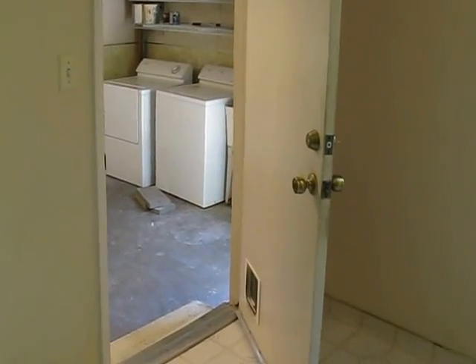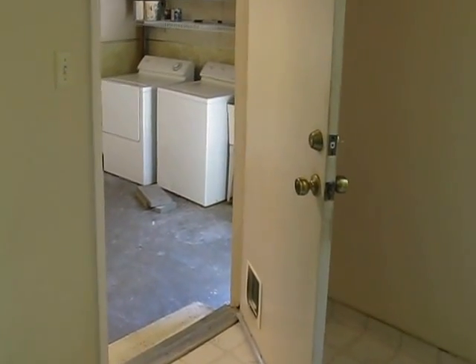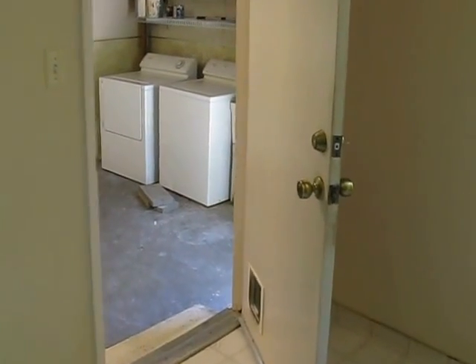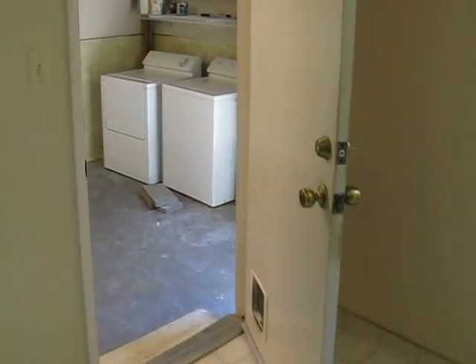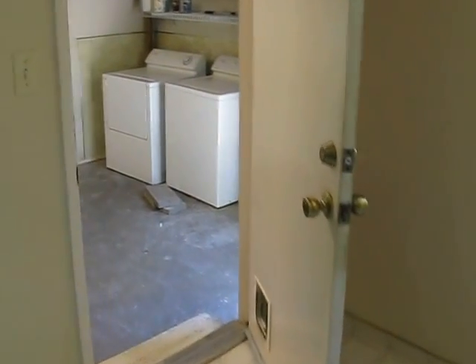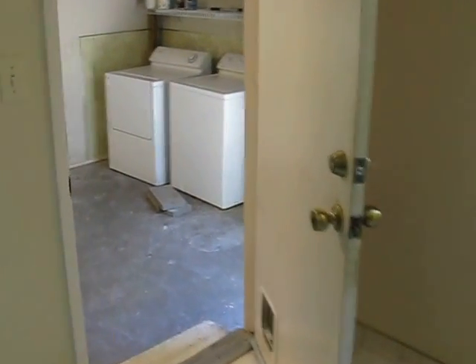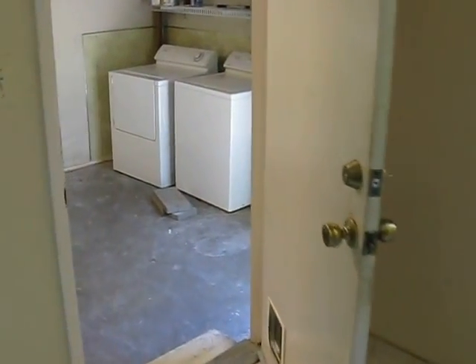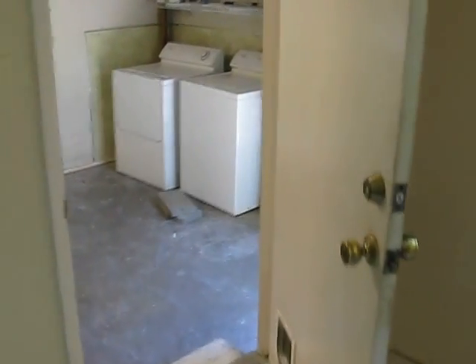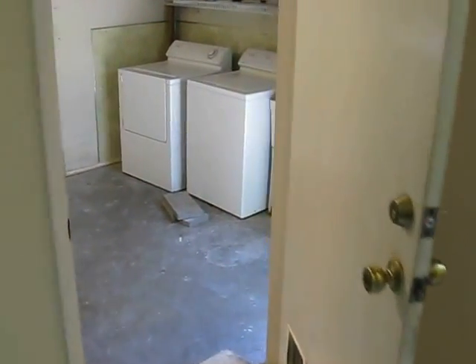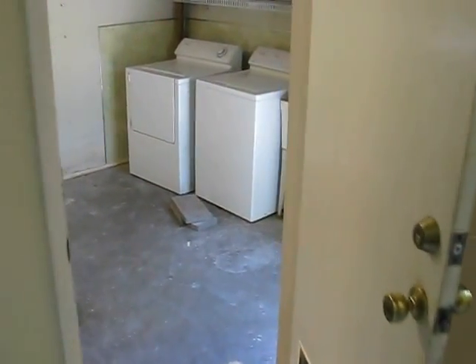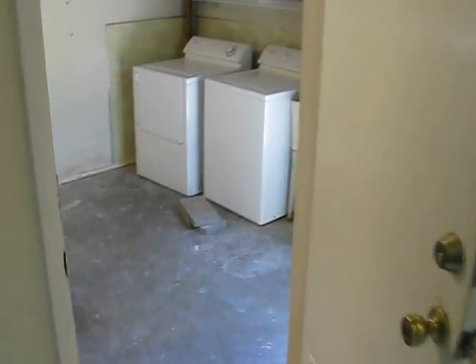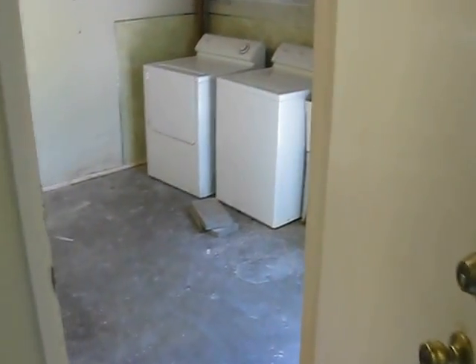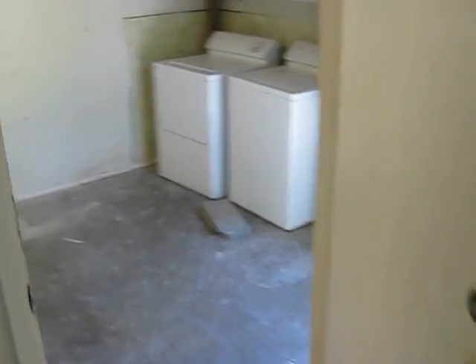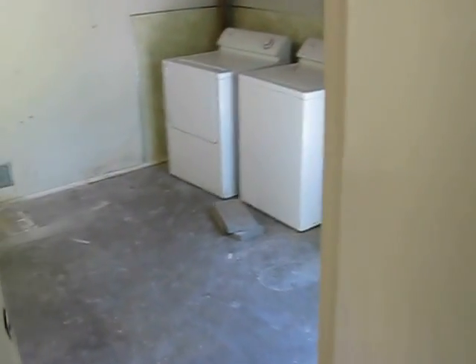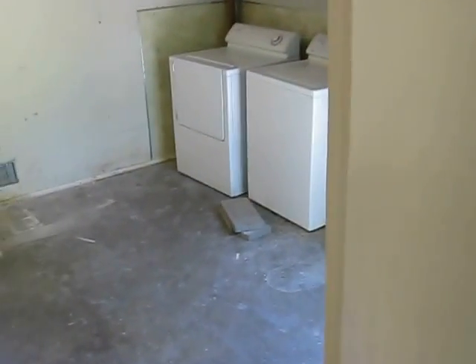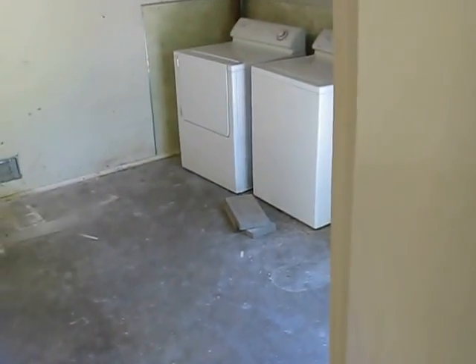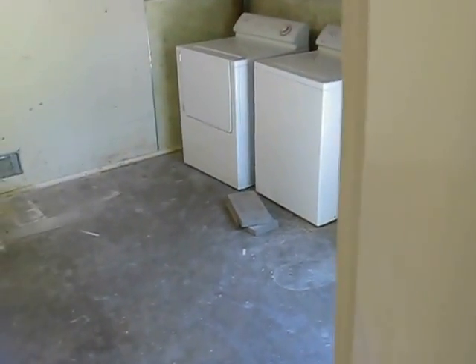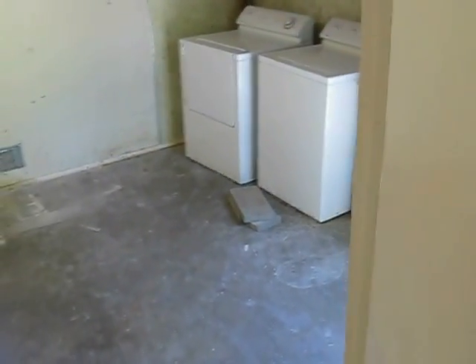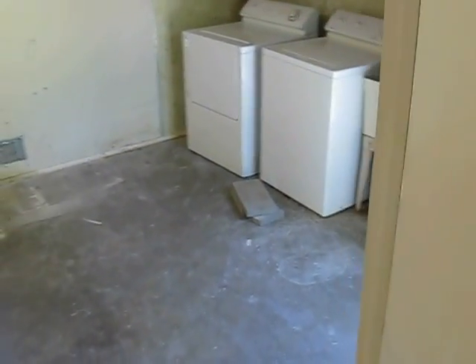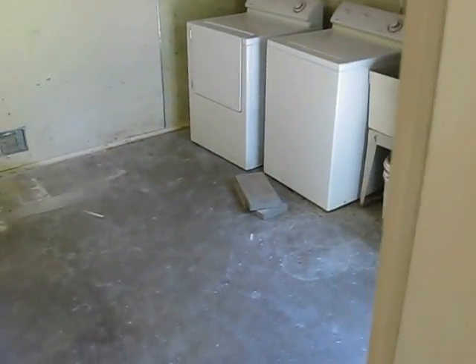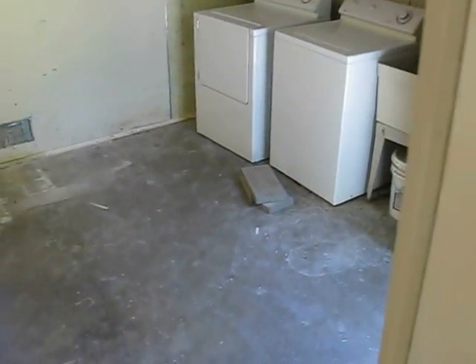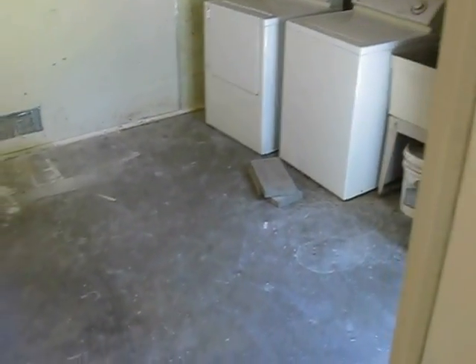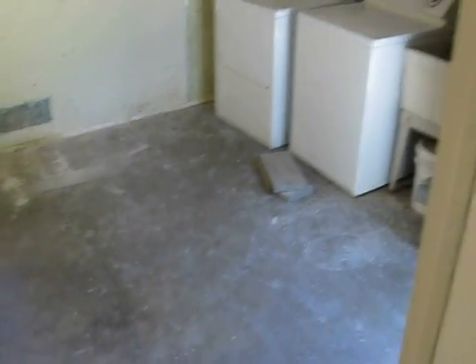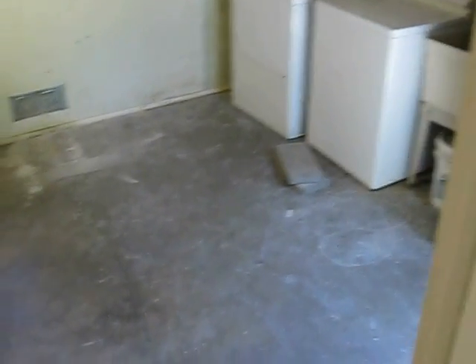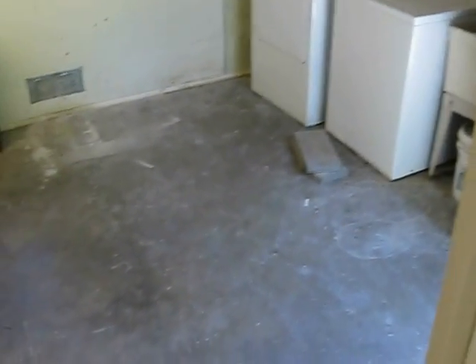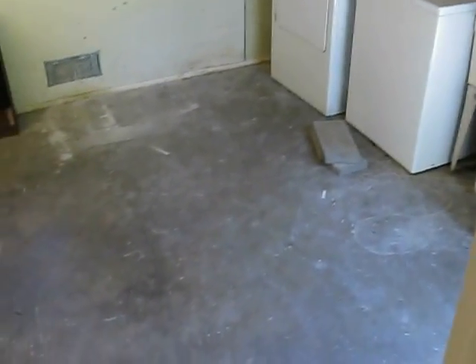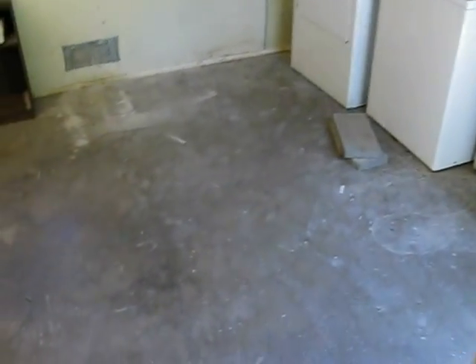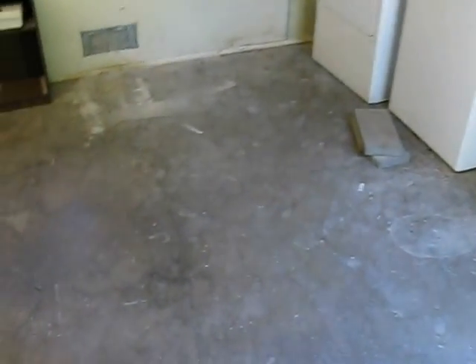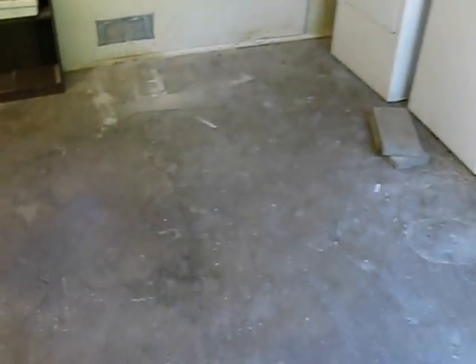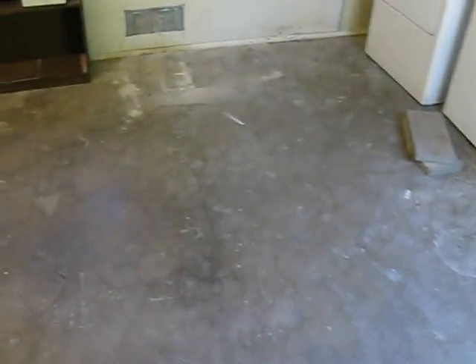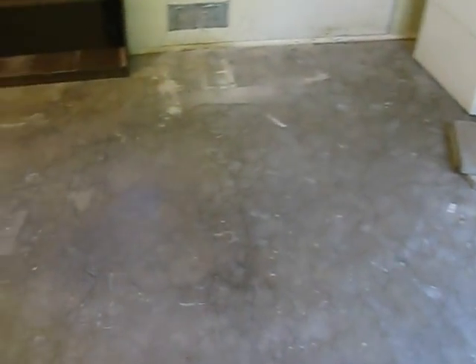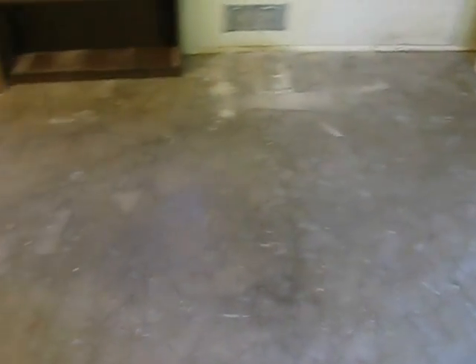Hi, this is Shannon Marr with Guaranty Real Estate, still at 938 East Hampton Way.